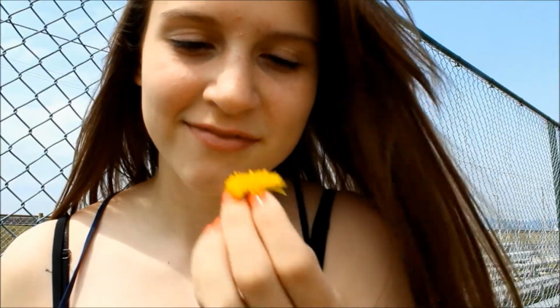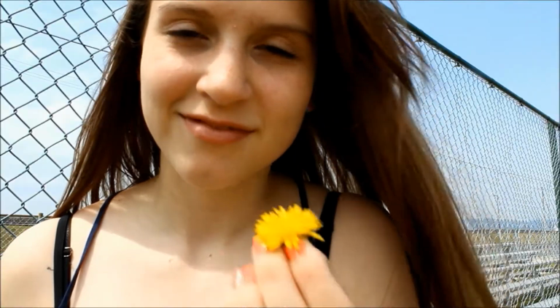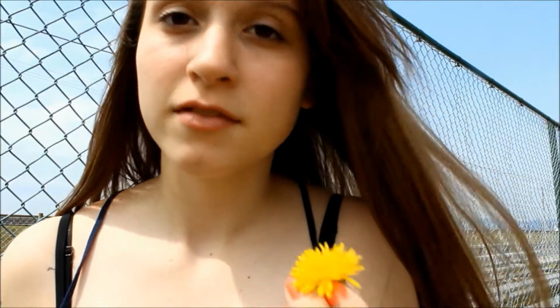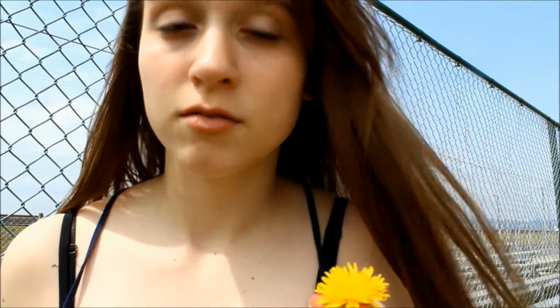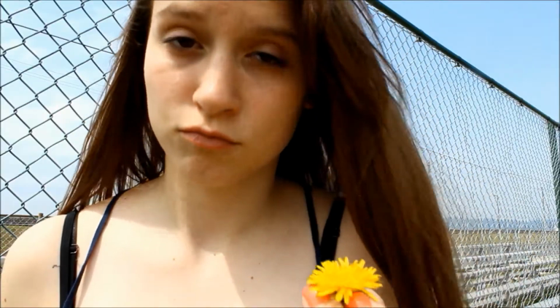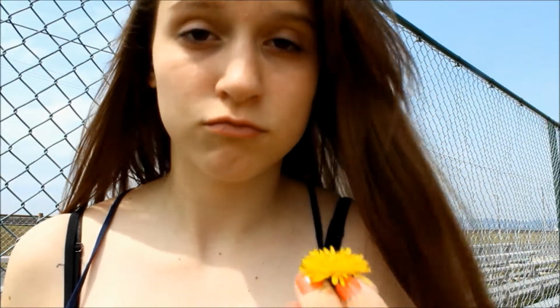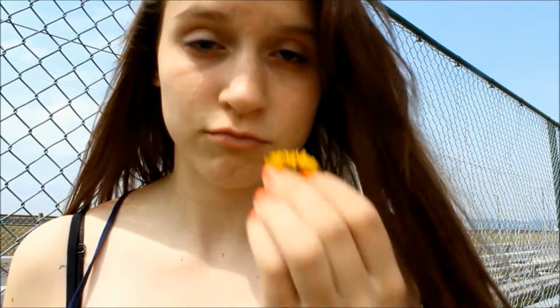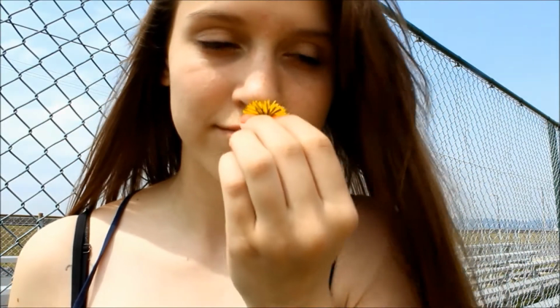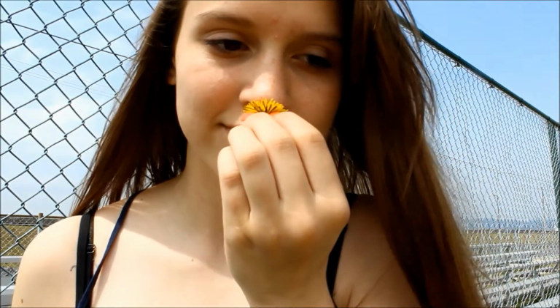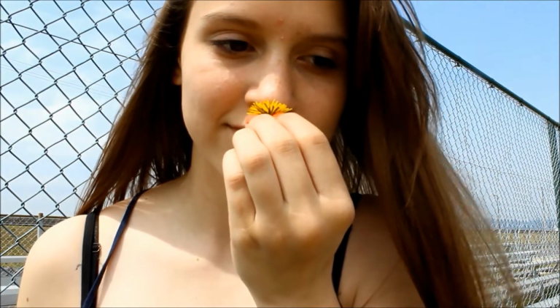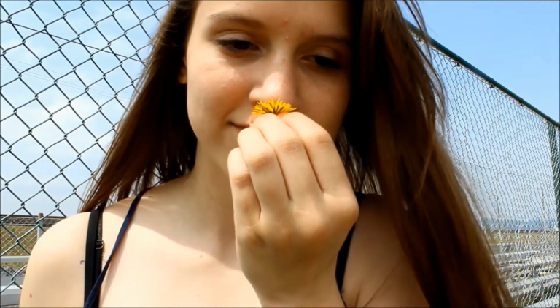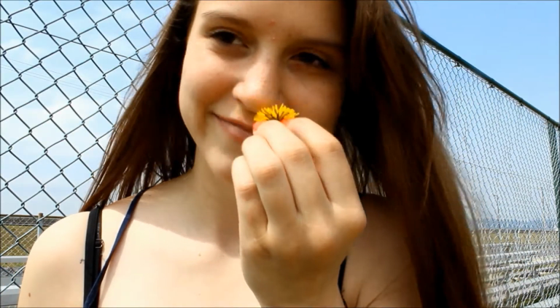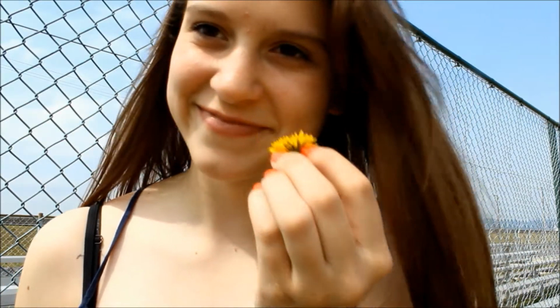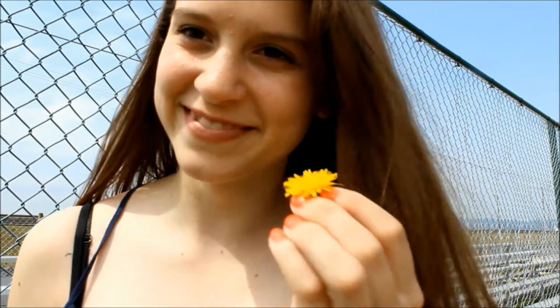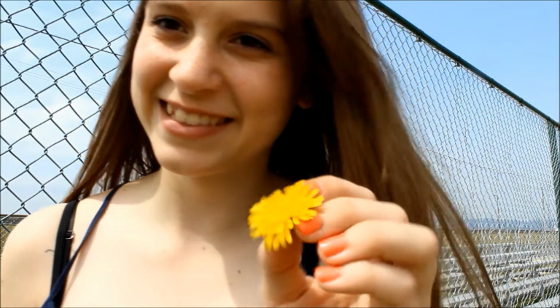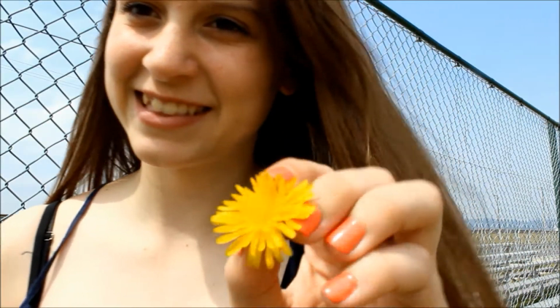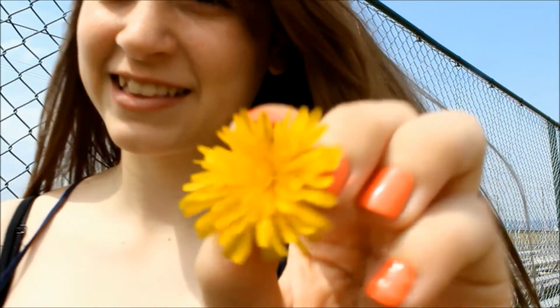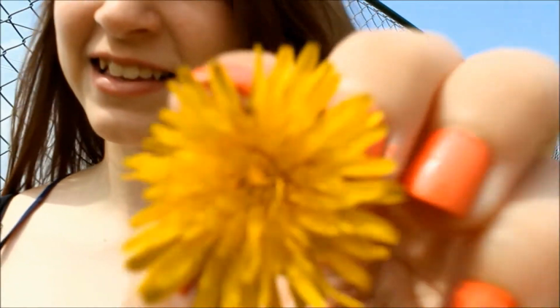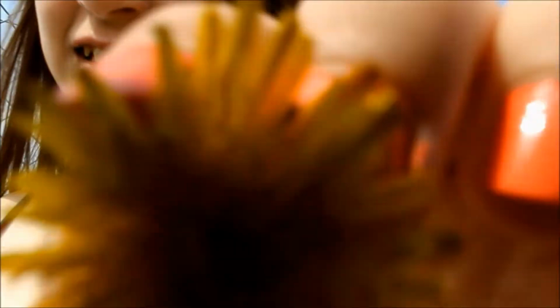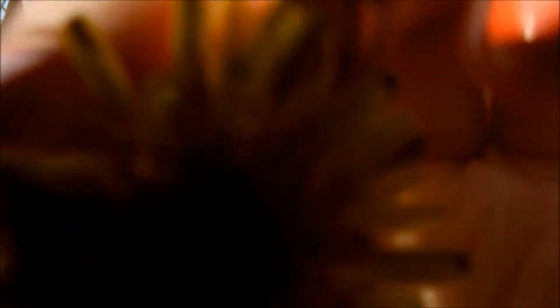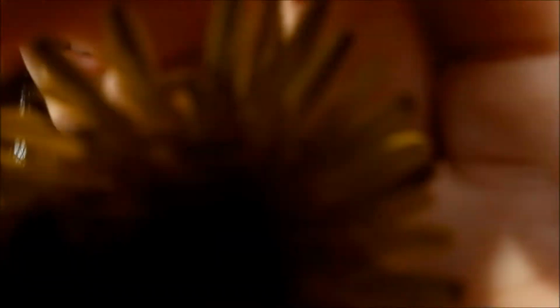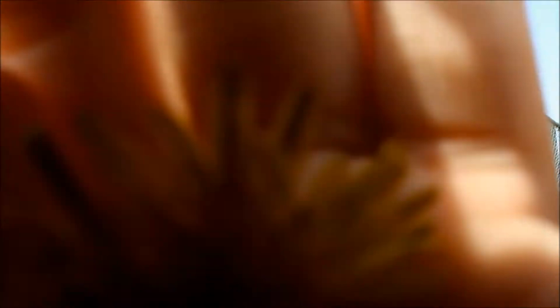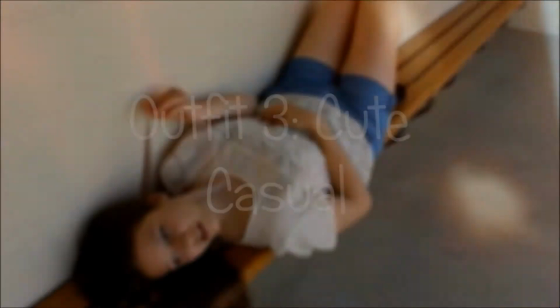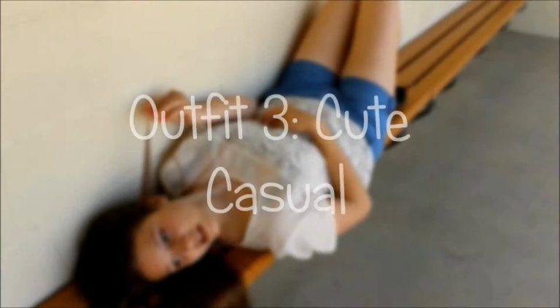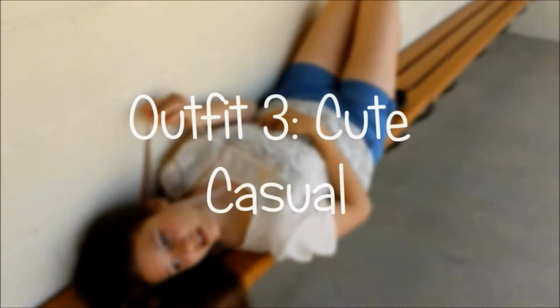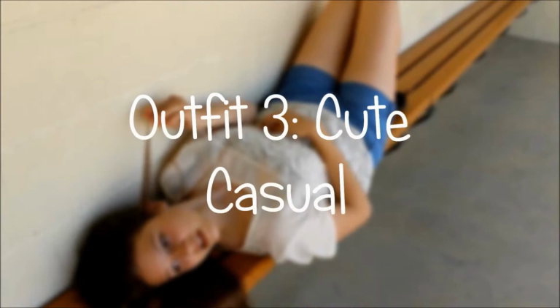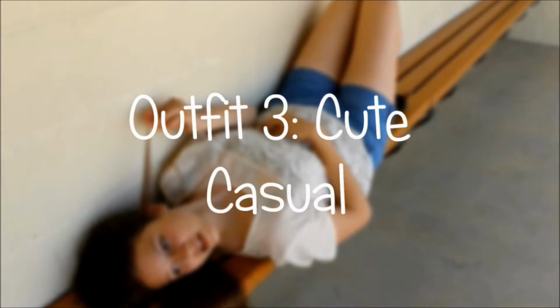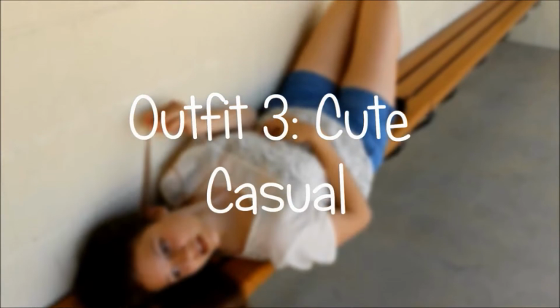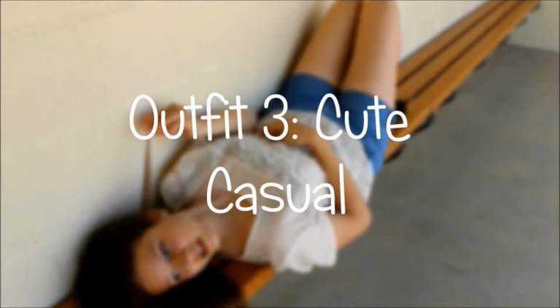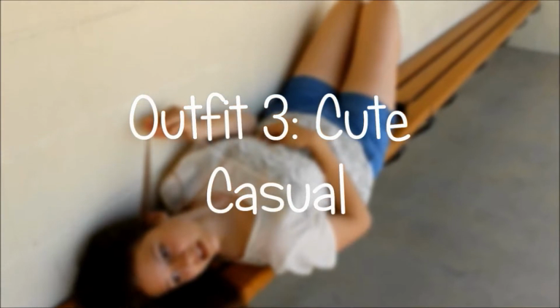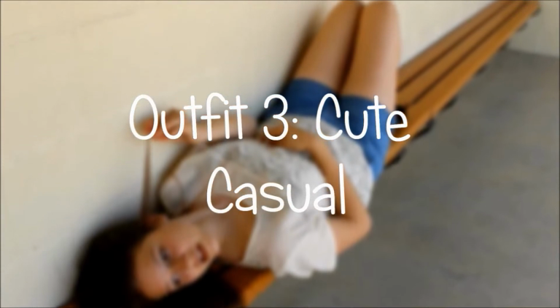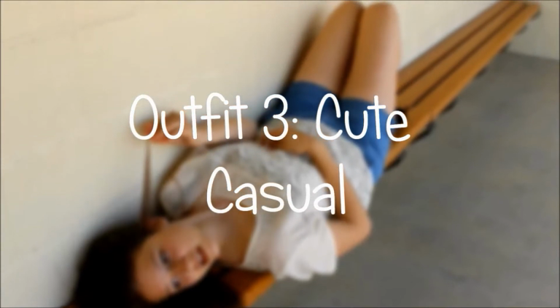You guys, this flower smelt really good. It smelt like straight up honey, like it smelt delicious.